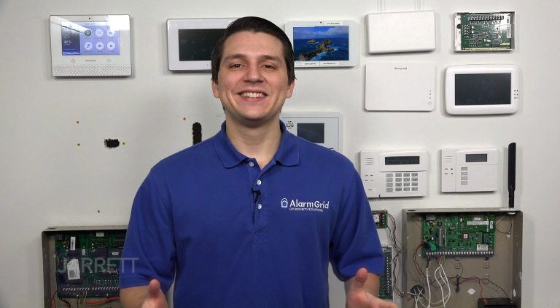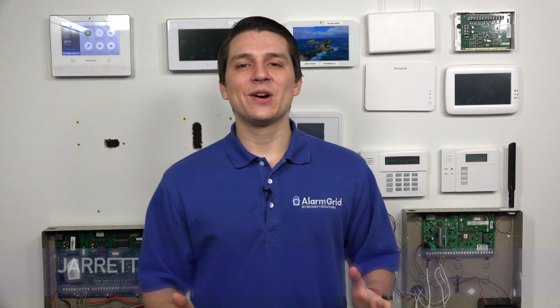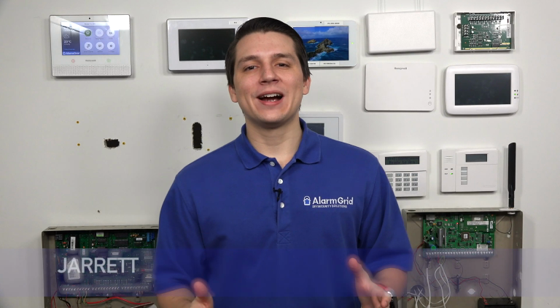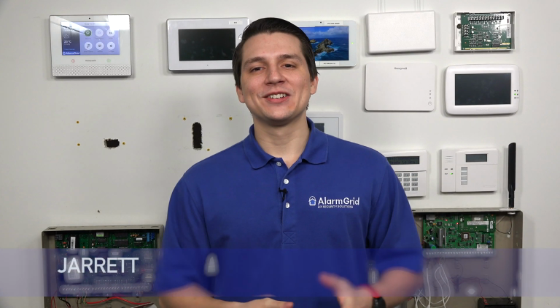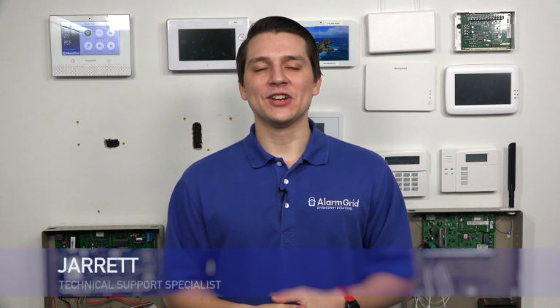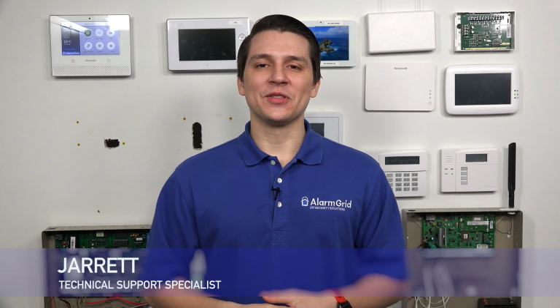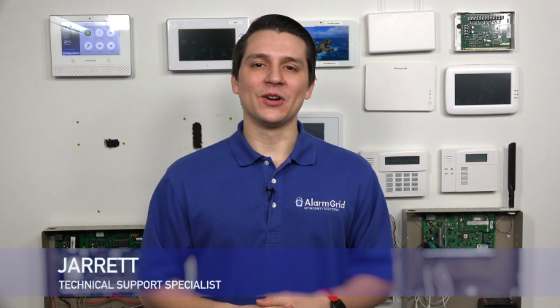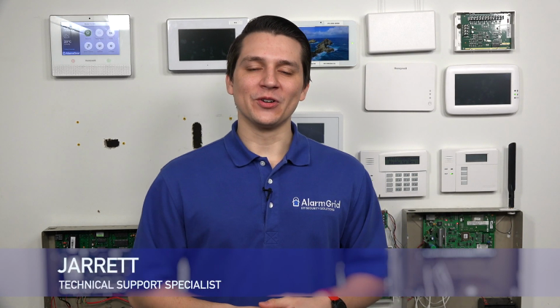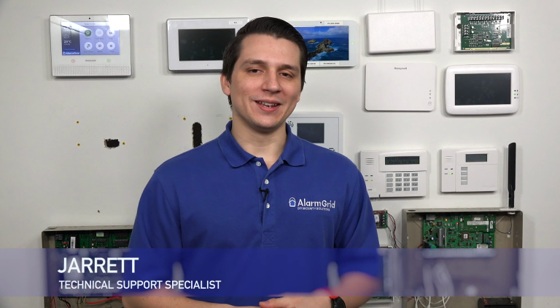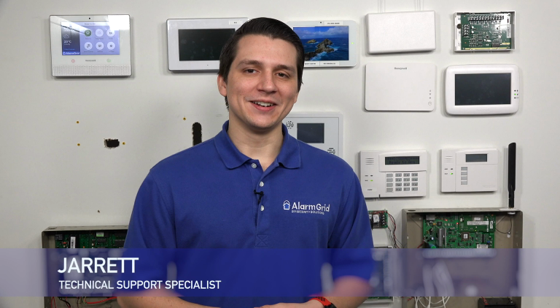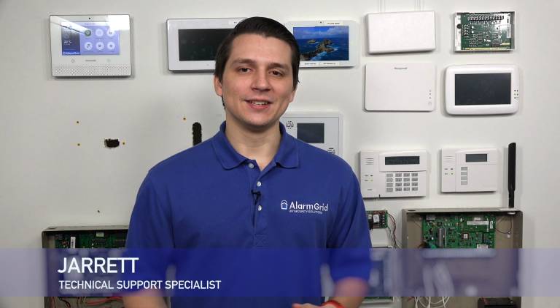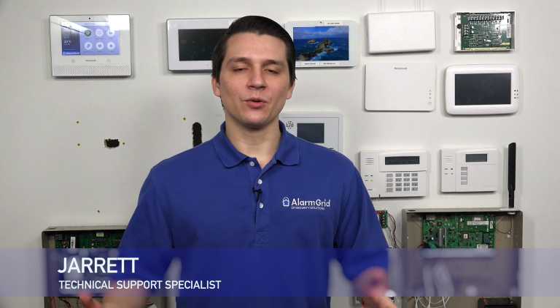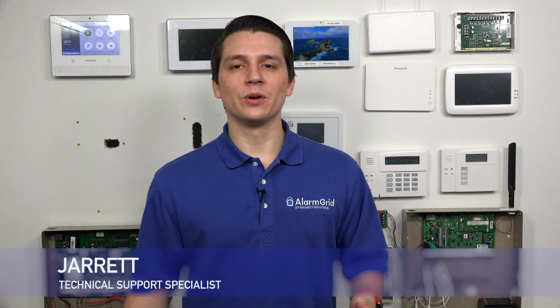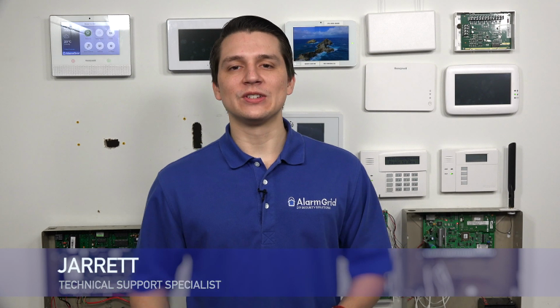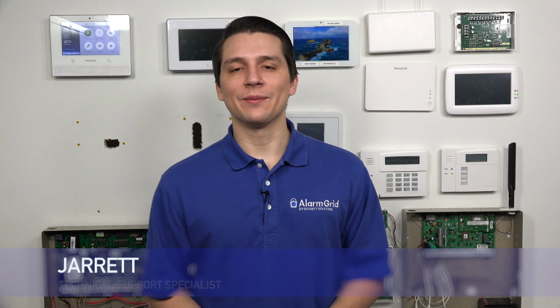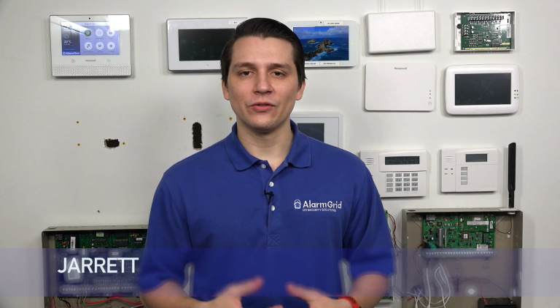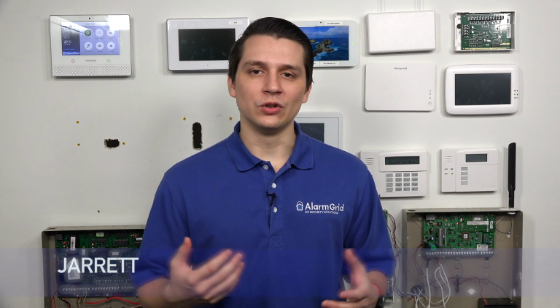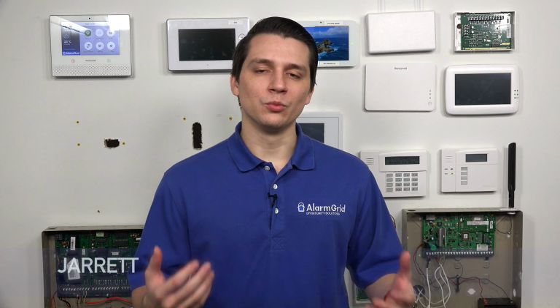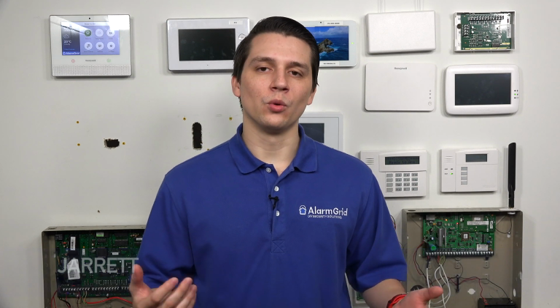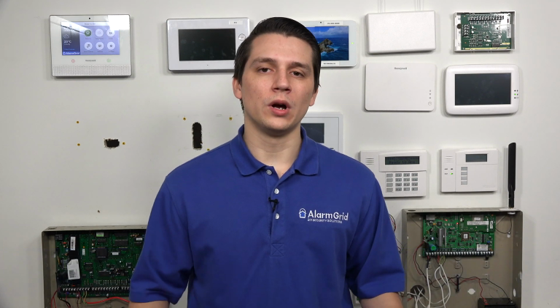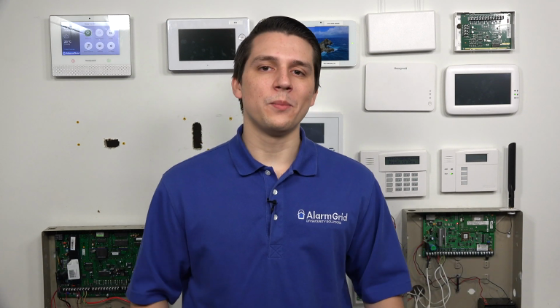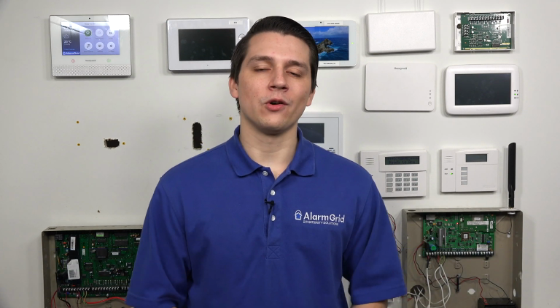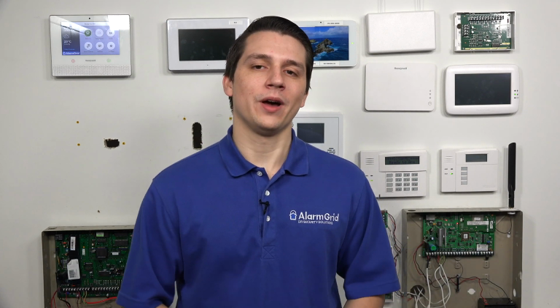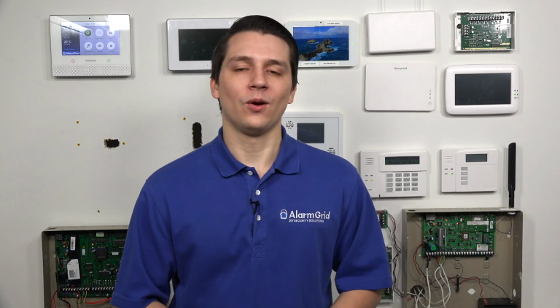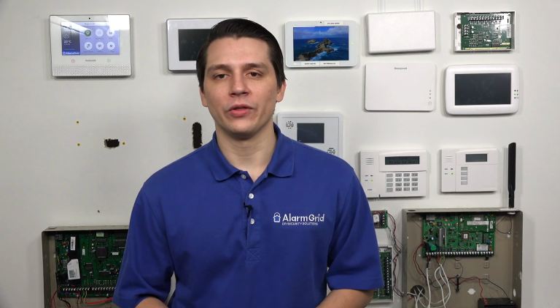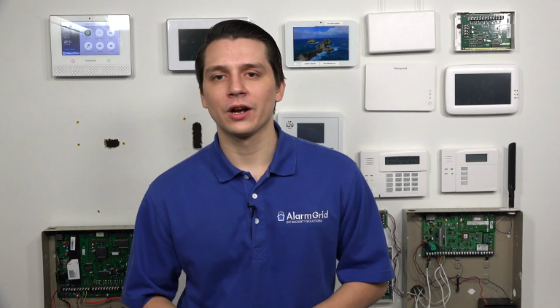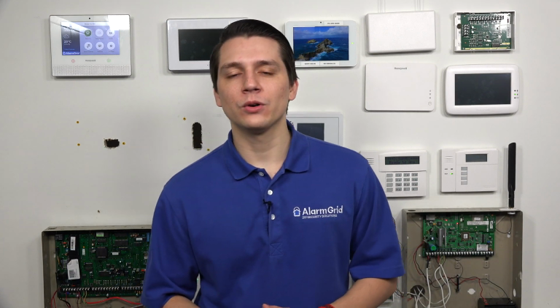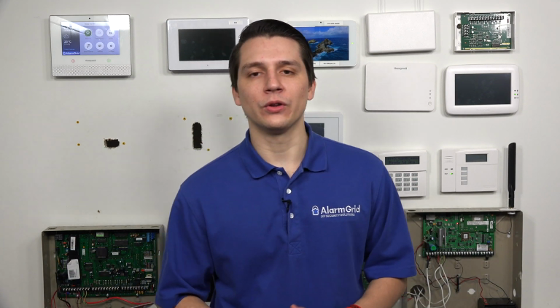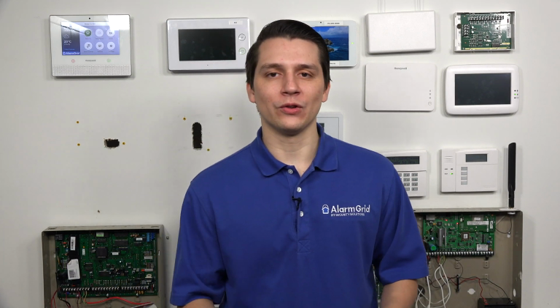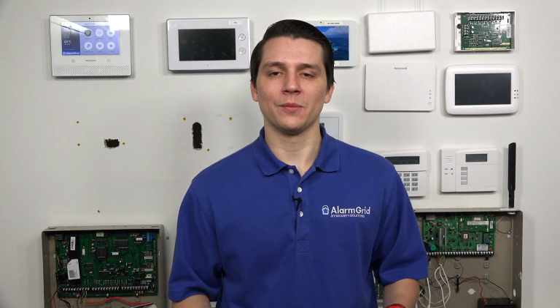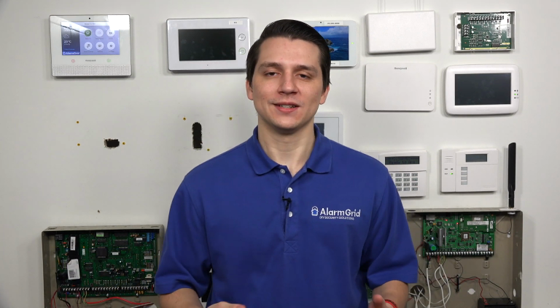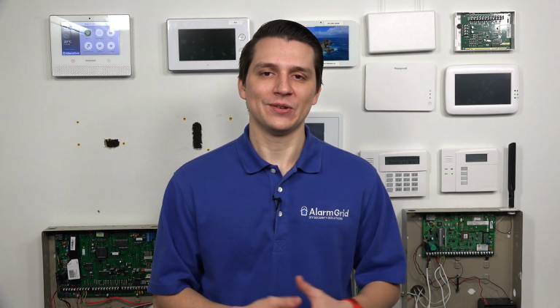Hey DIYers! Jarrett with Alarm Grid here. Today we're going to talk about if you can use more than one battery pack with the Honeywell Lyric alarm system.